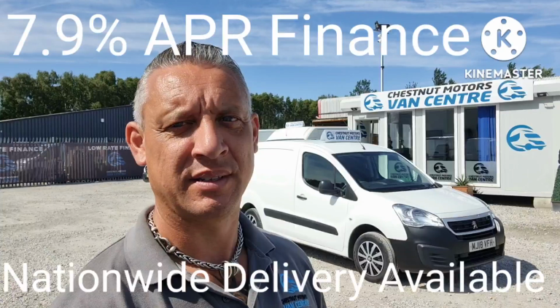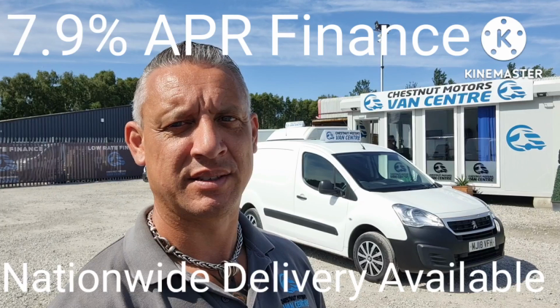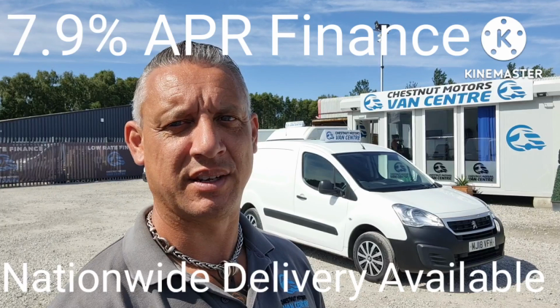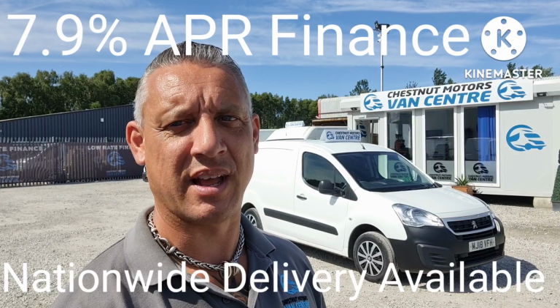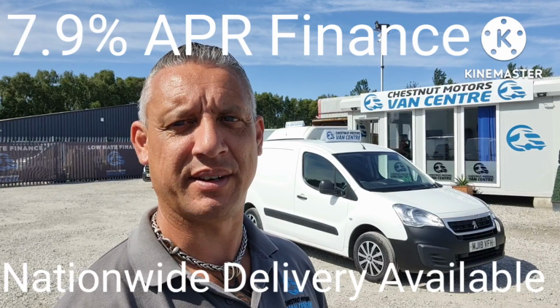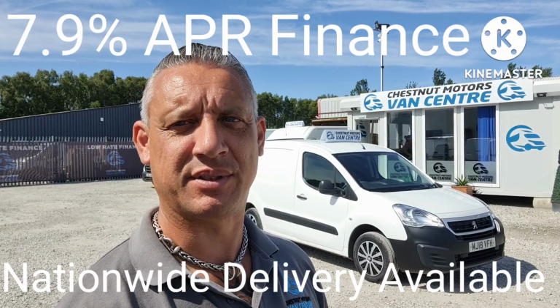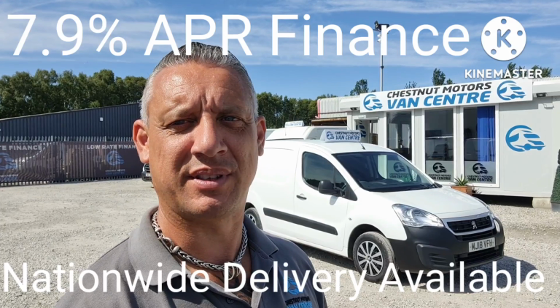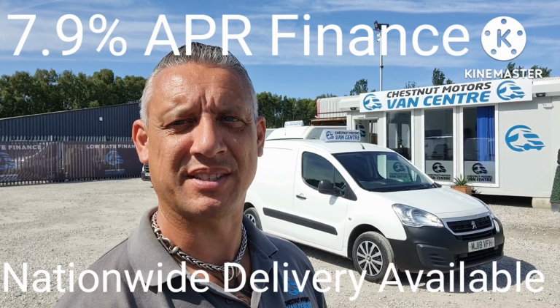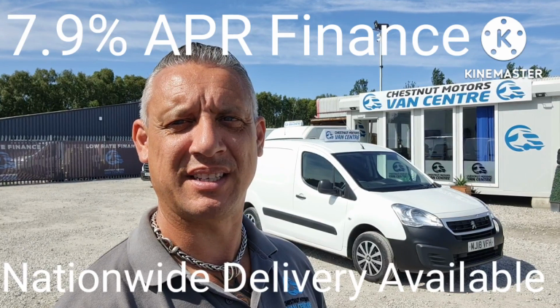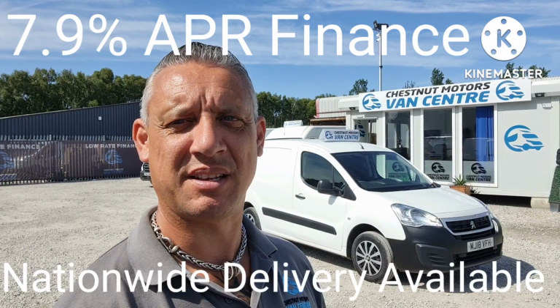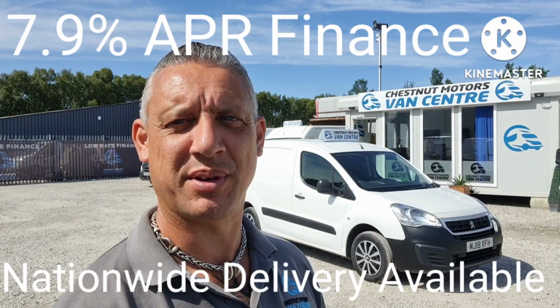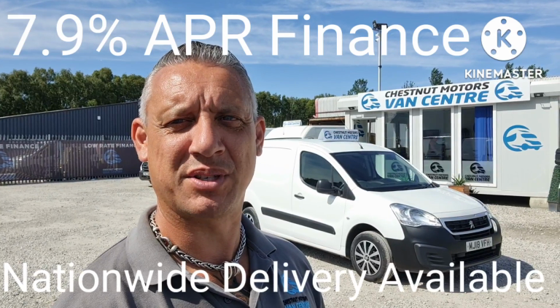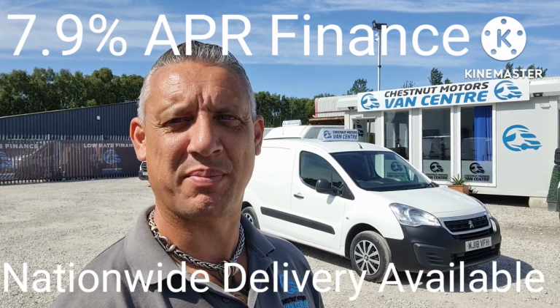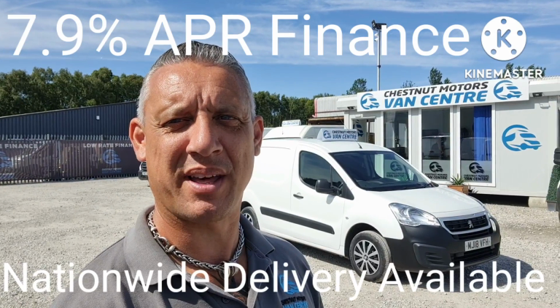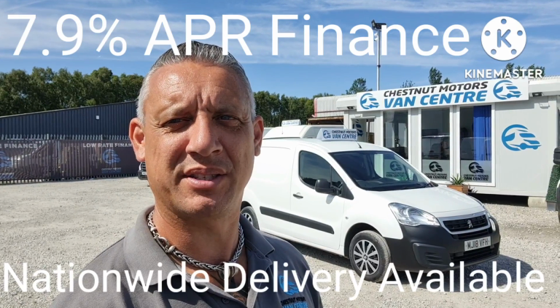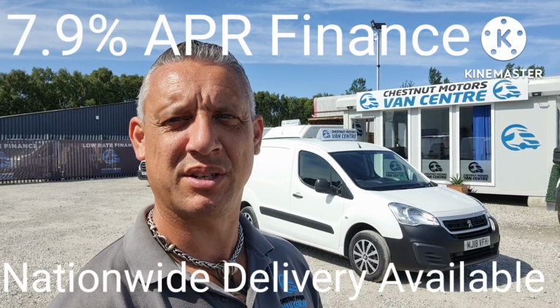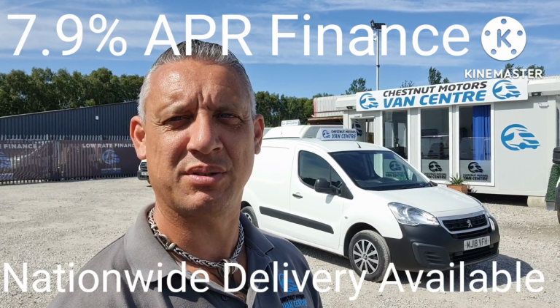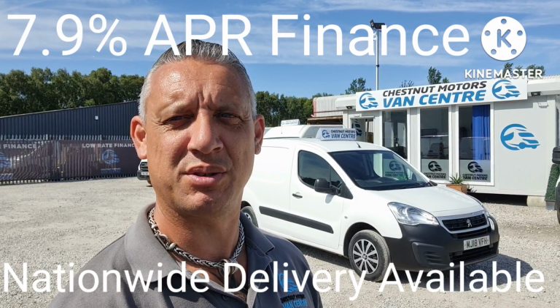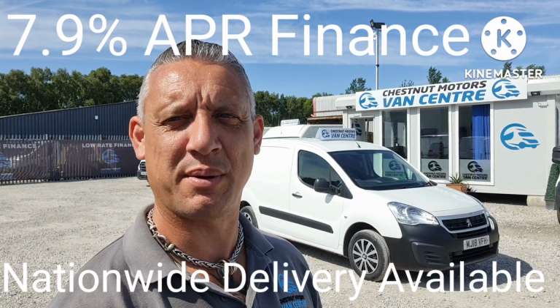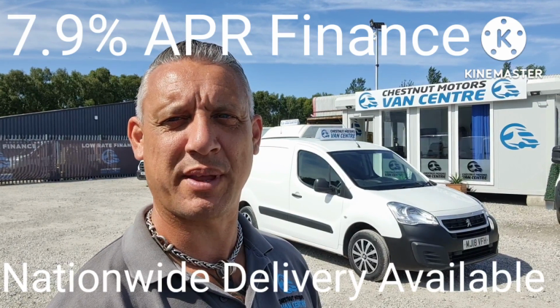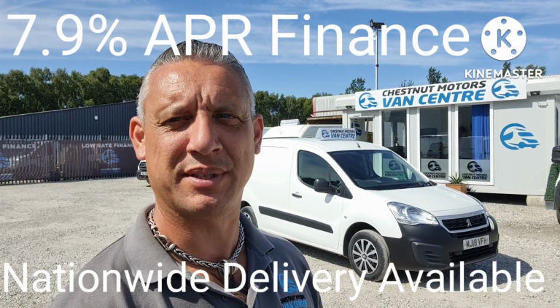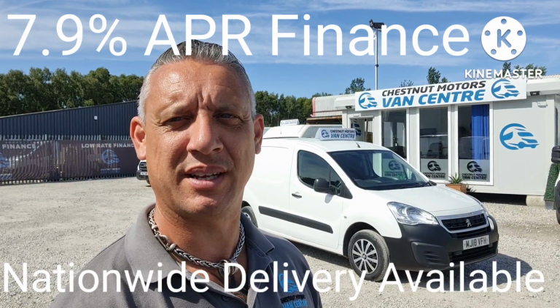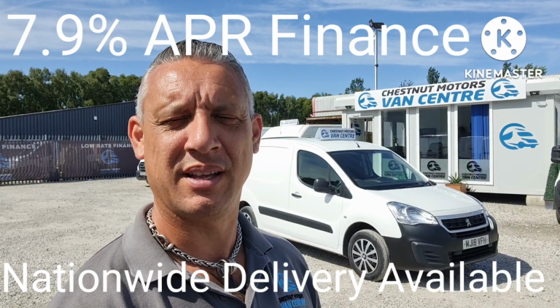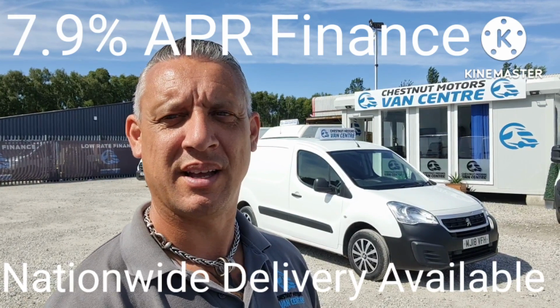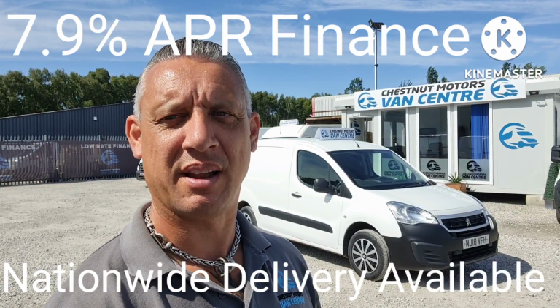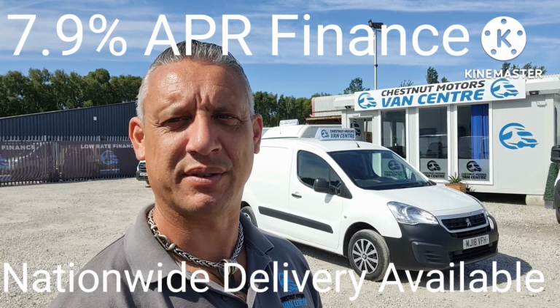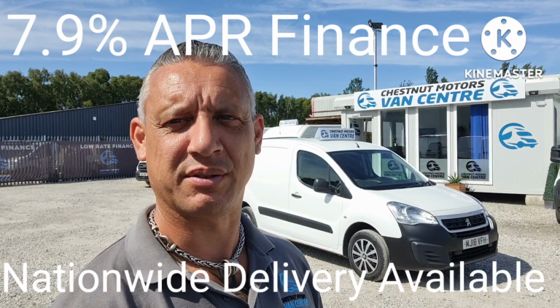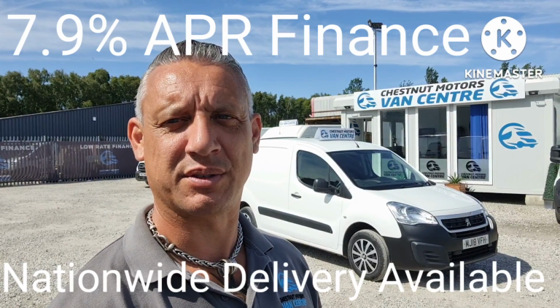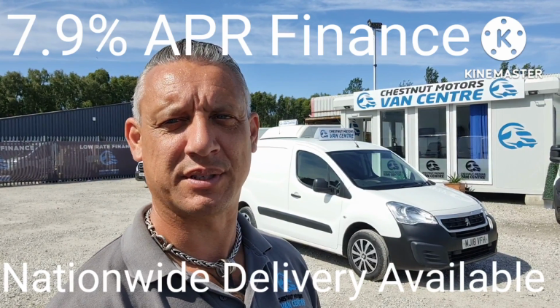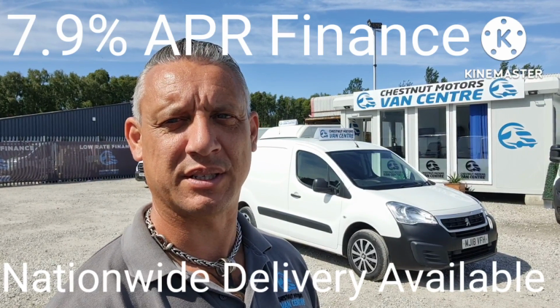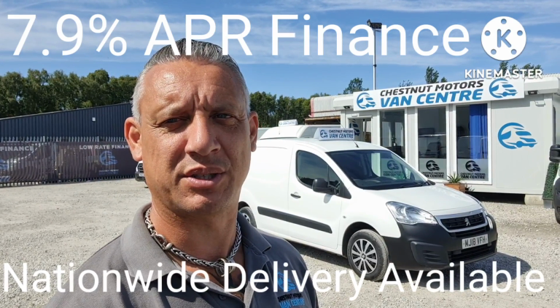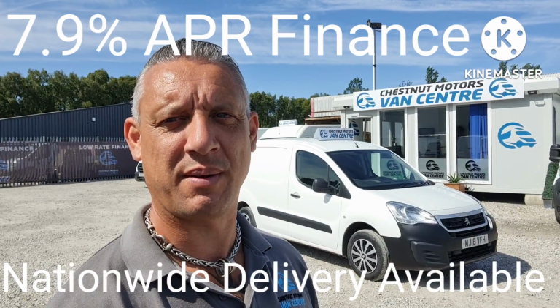So there you have it — 2018 Peugeot Partner. It's going to come to you with 12 months warranty, and a full service from ourselves too.